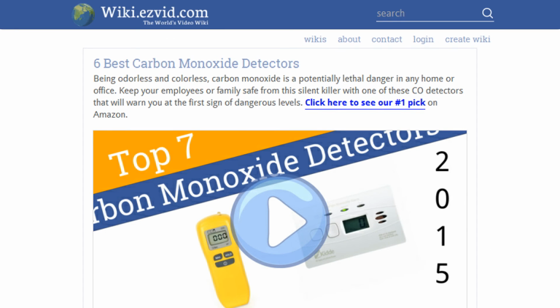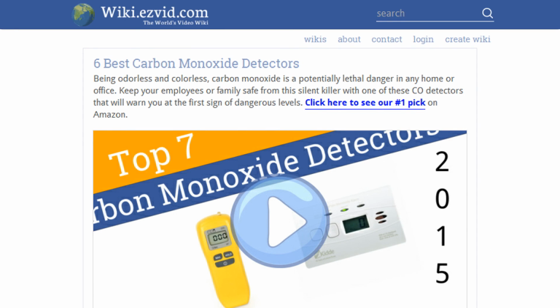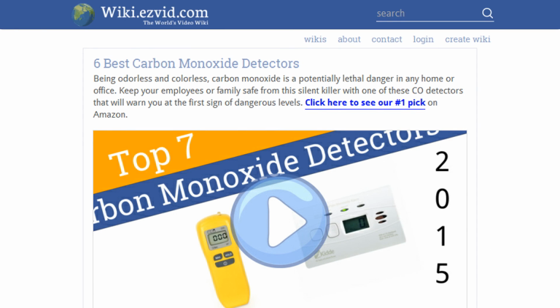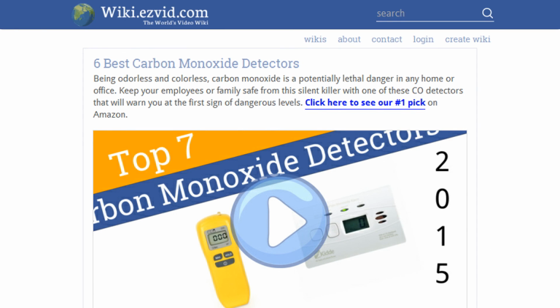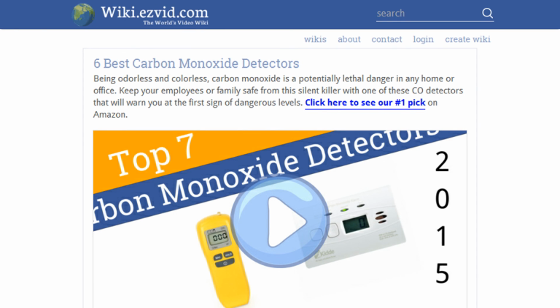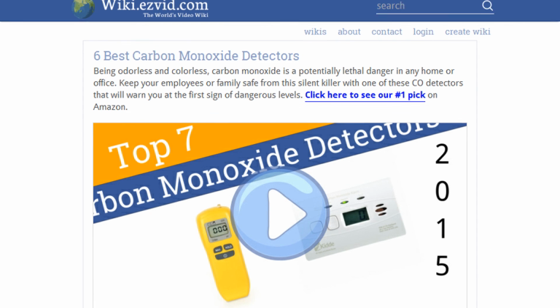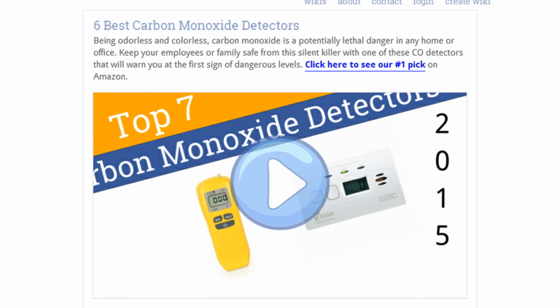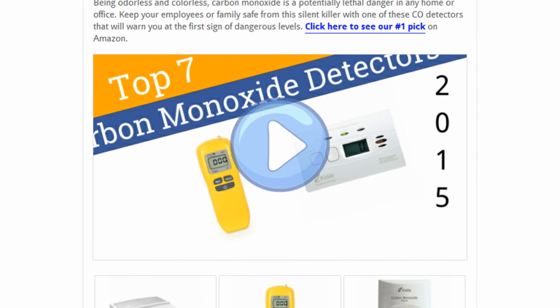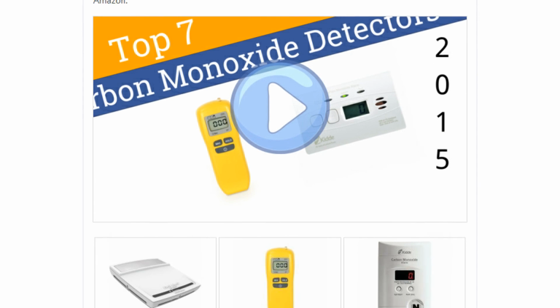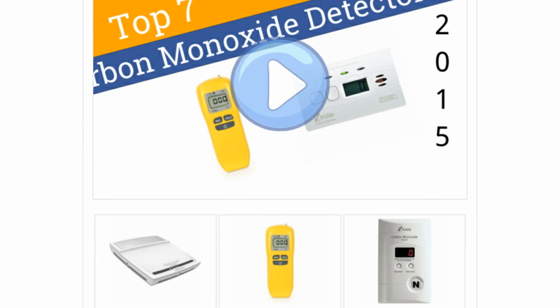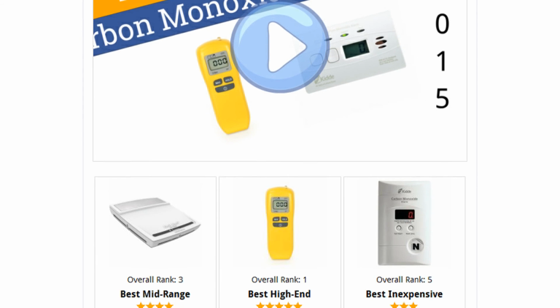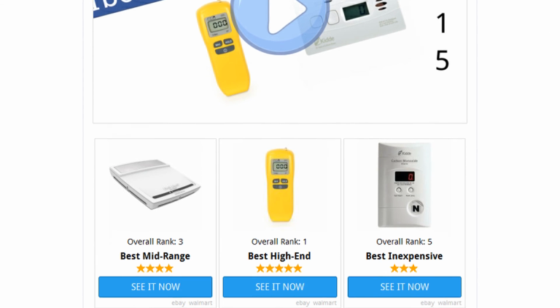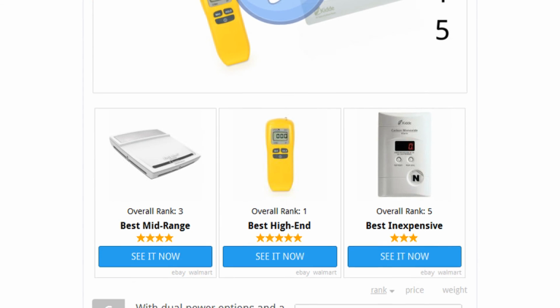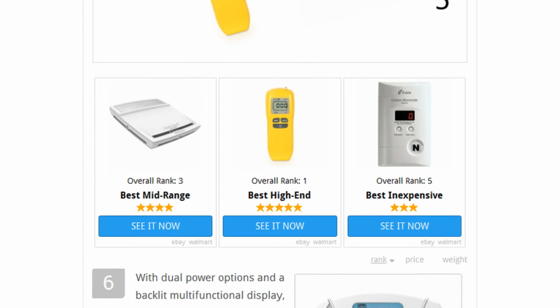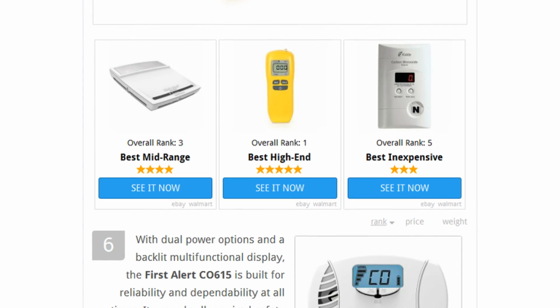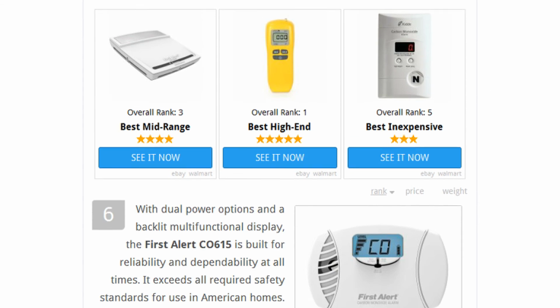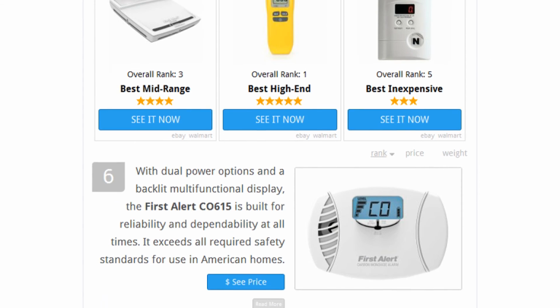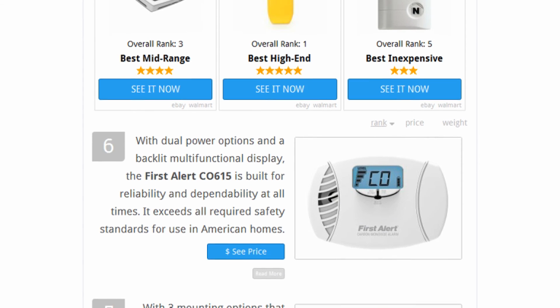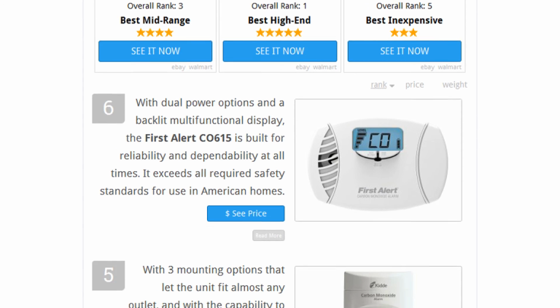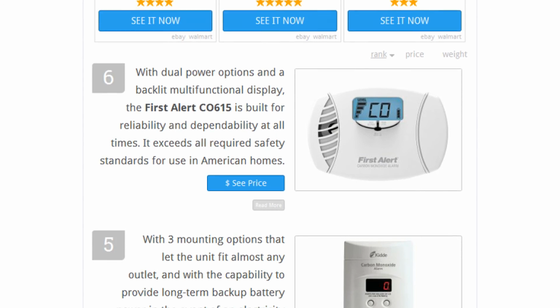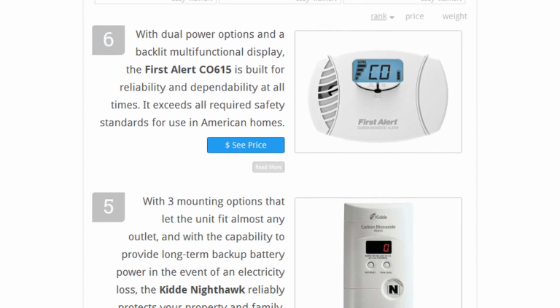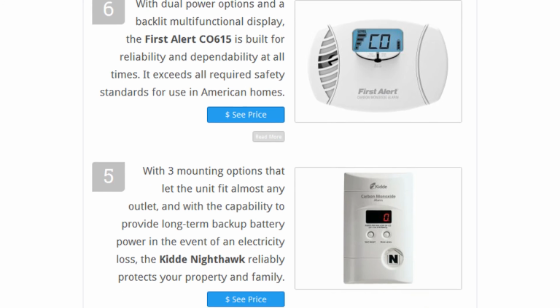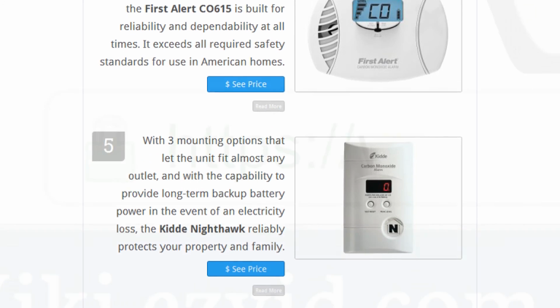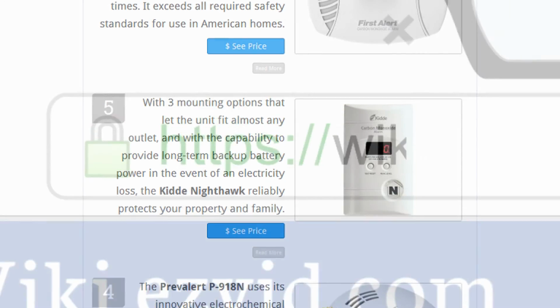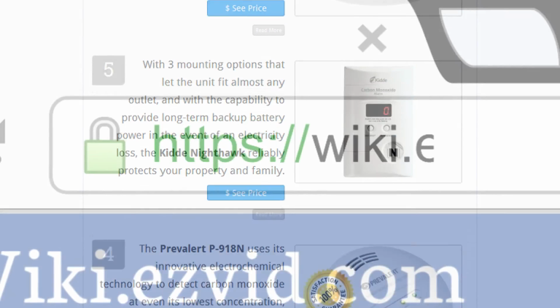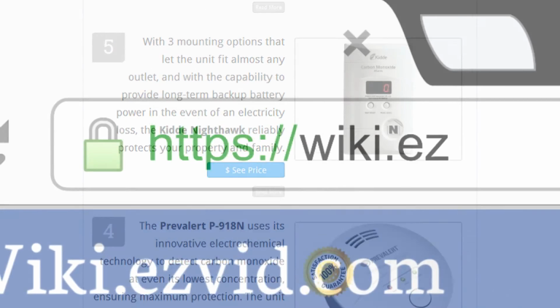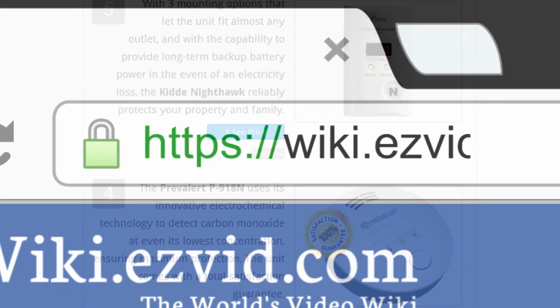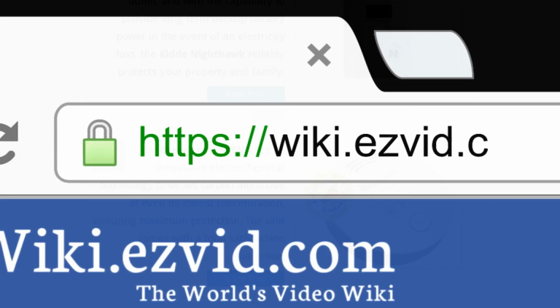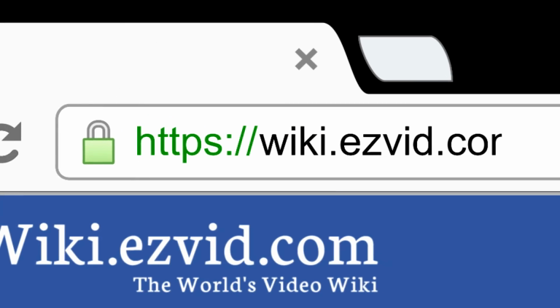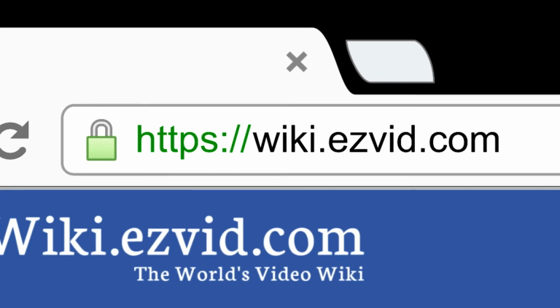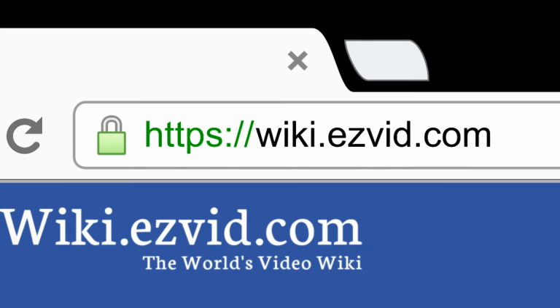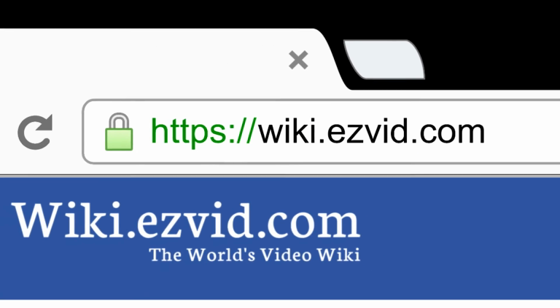To see all this stuff, go to wiki.easyvid.com and search for carbon monoxide detectors, or click beneath this video.